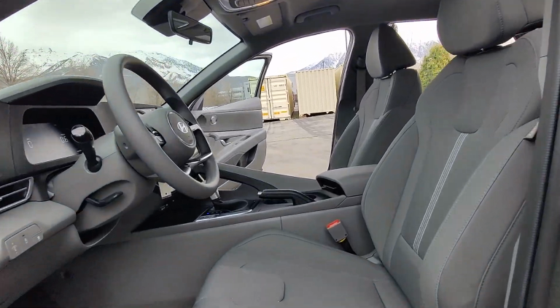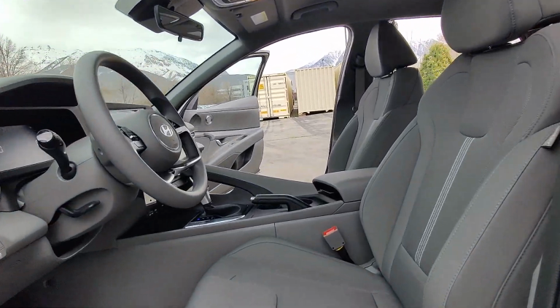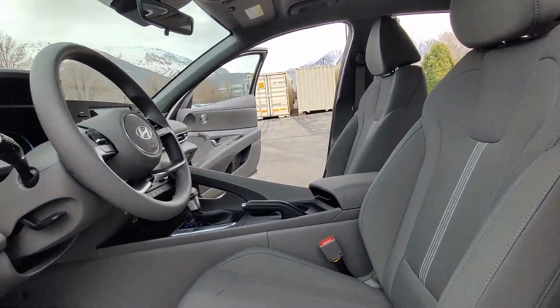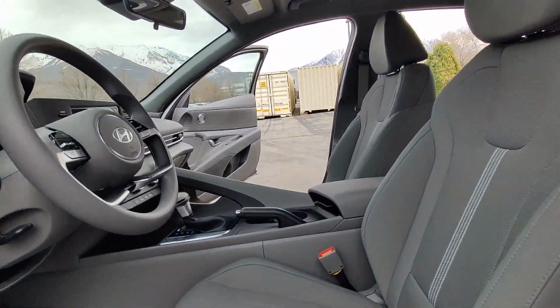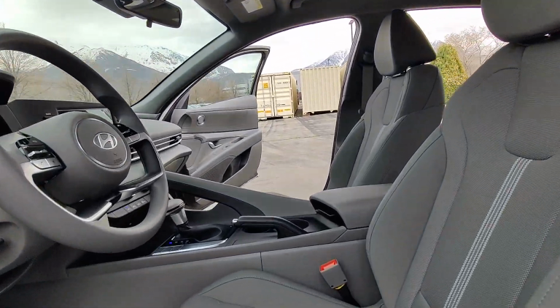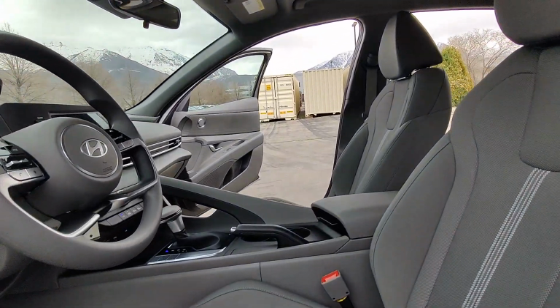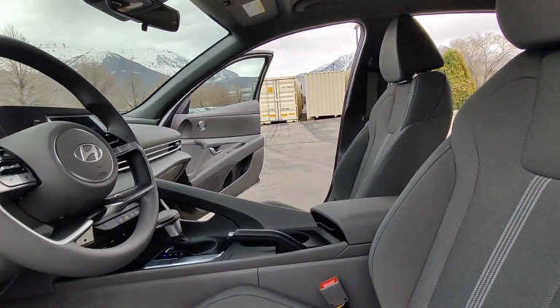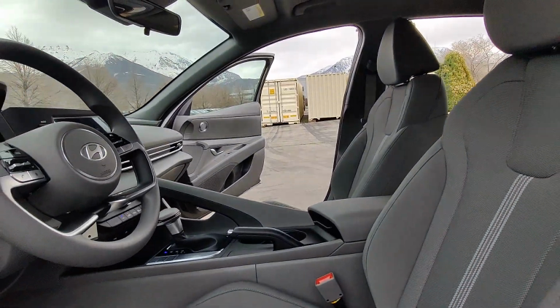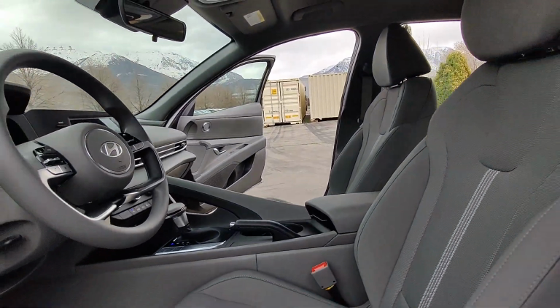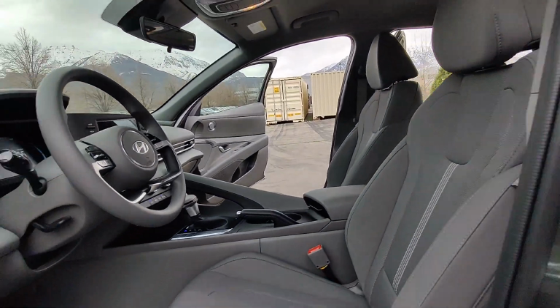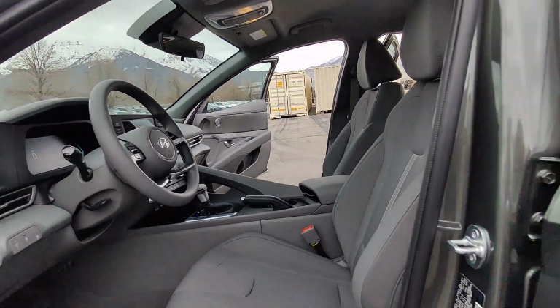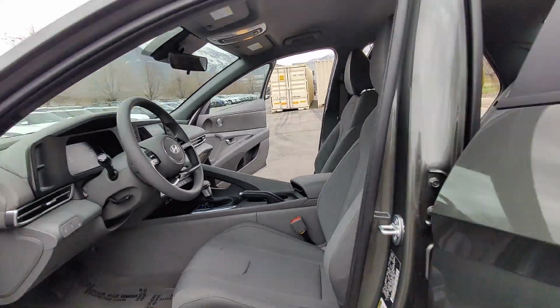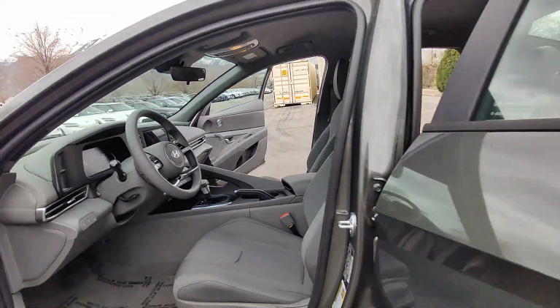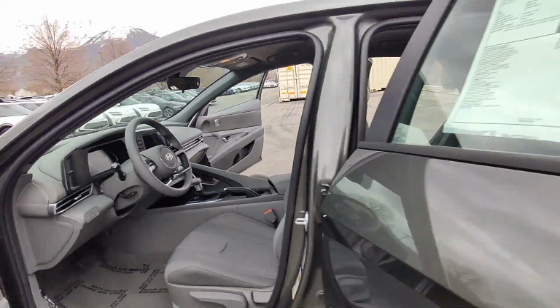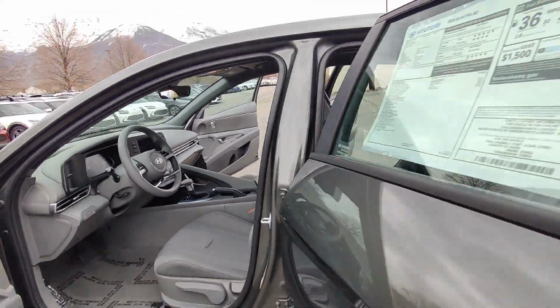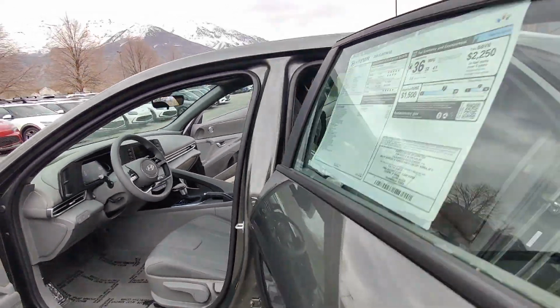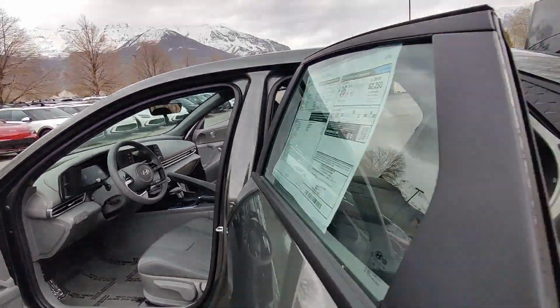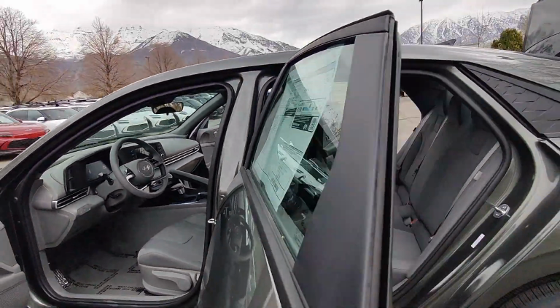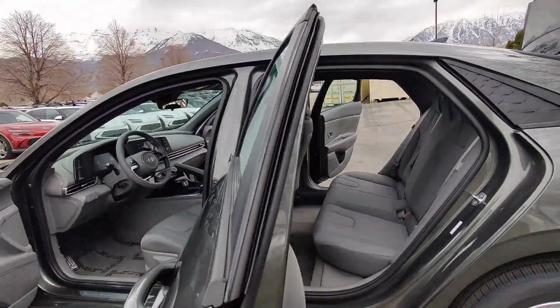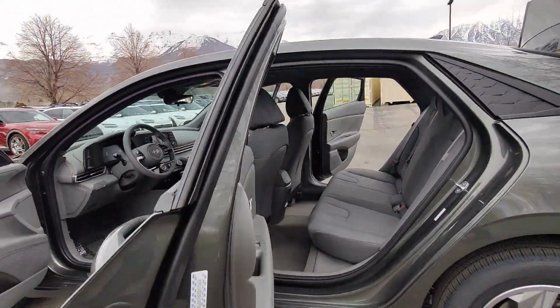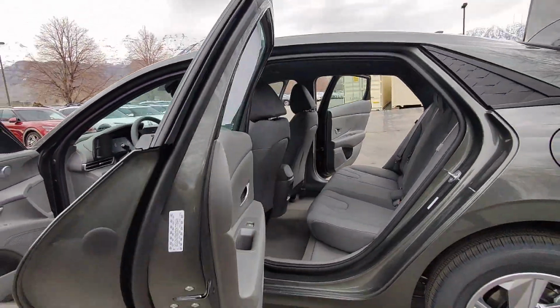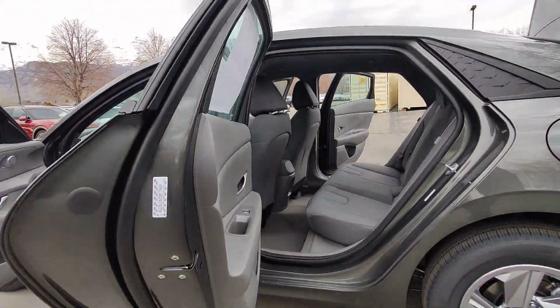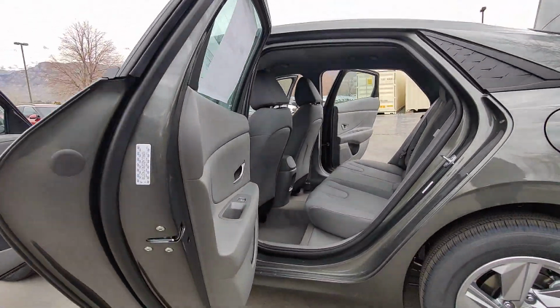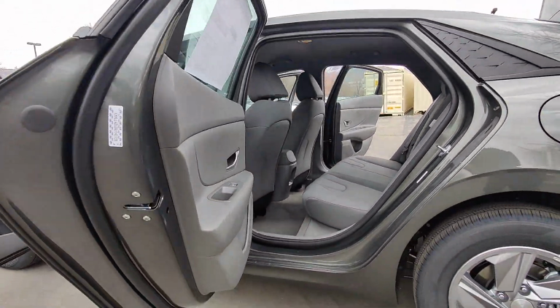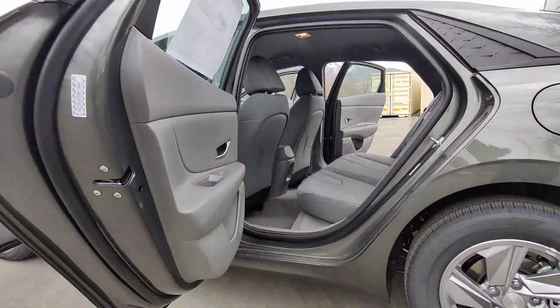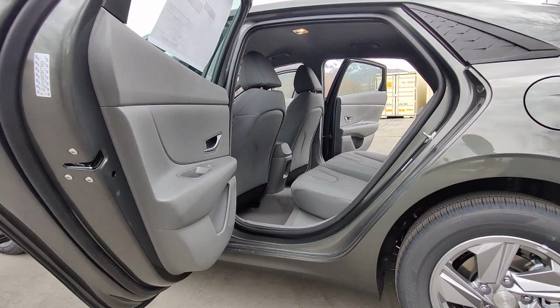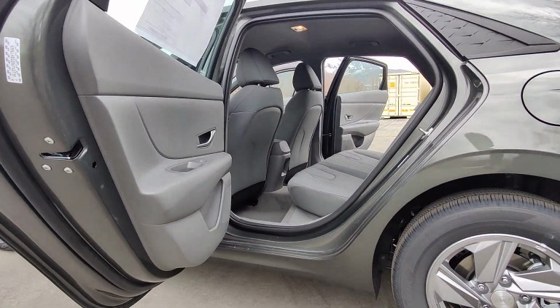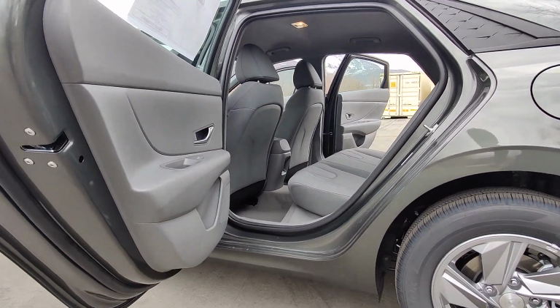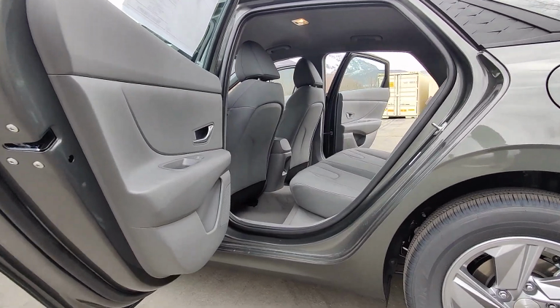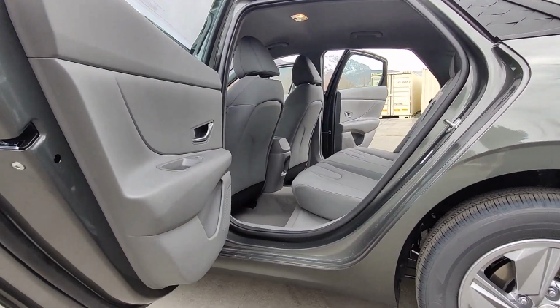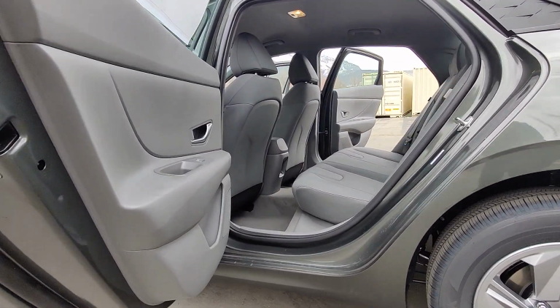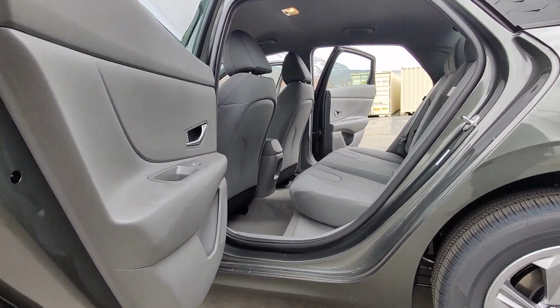Hybrid. Steering wheel audio controls. Intermittent wipers. Traction control.